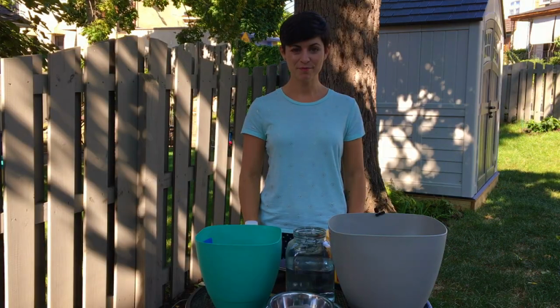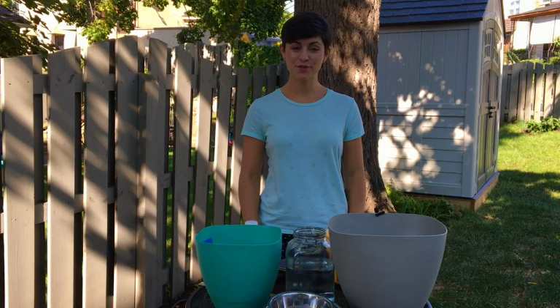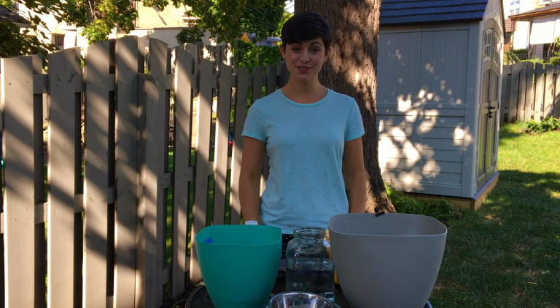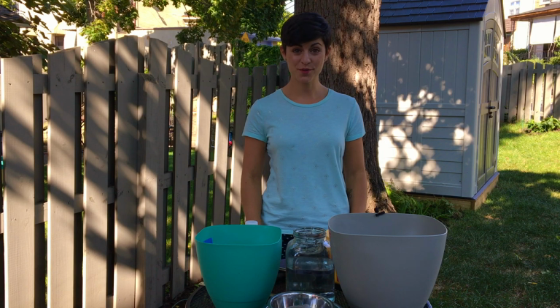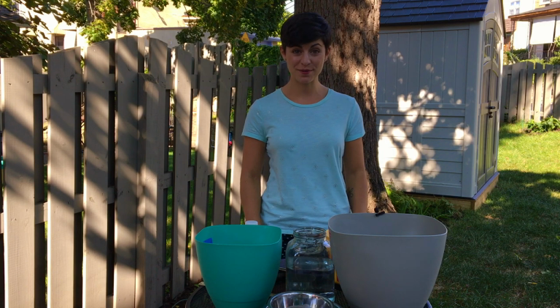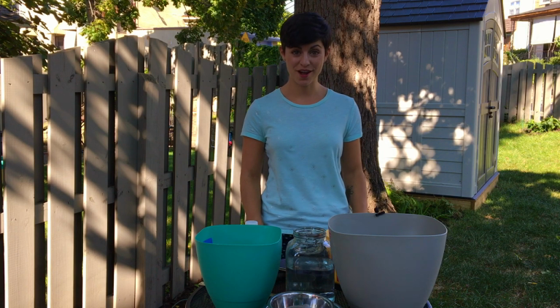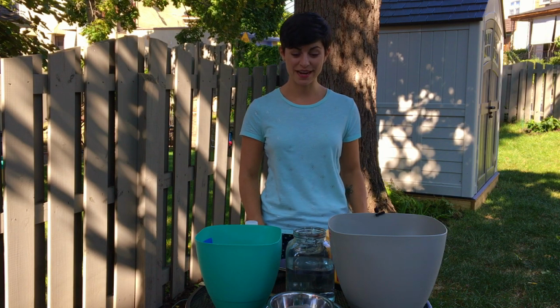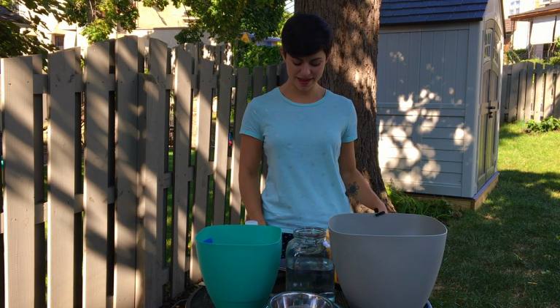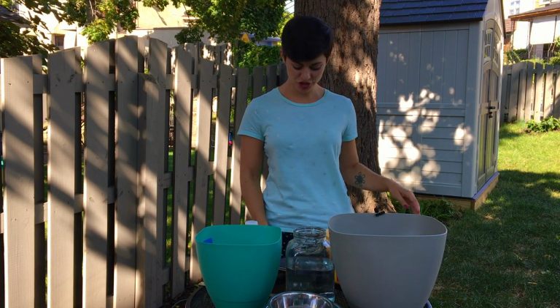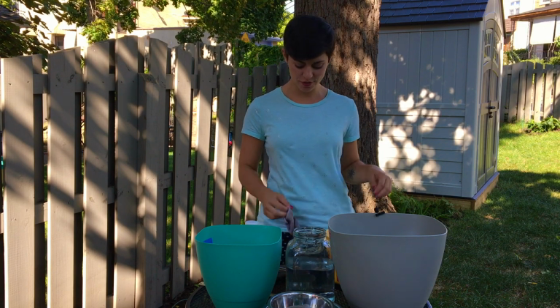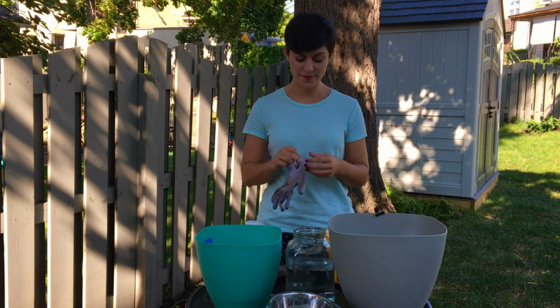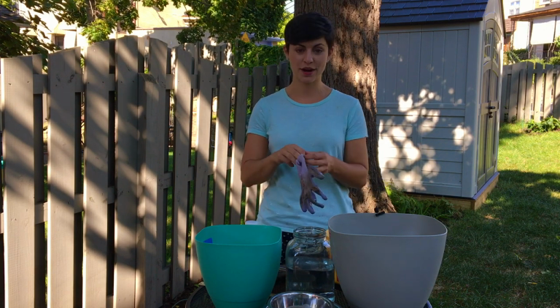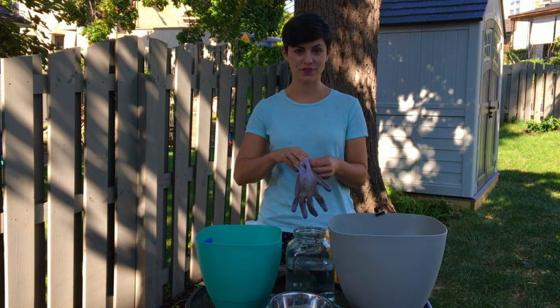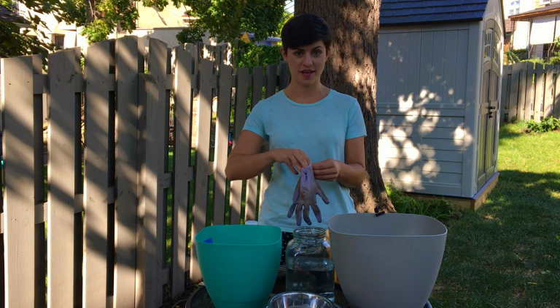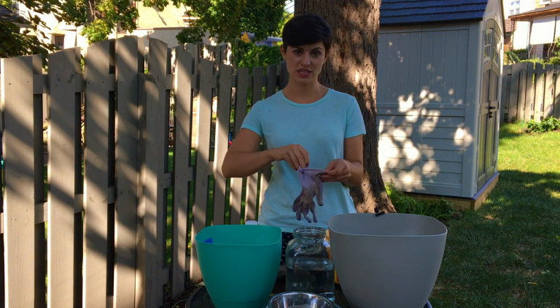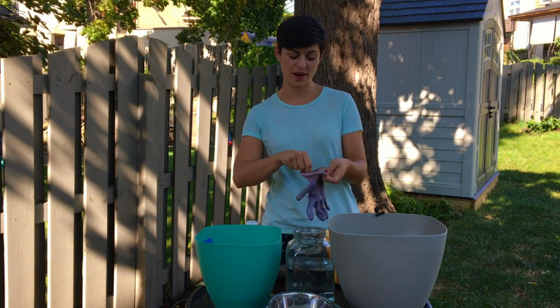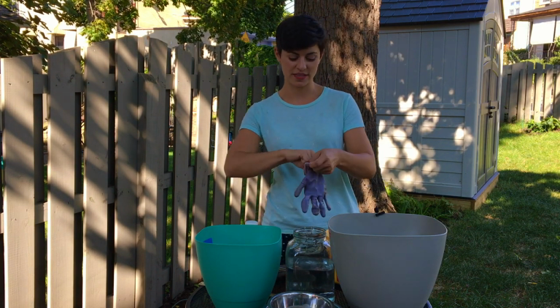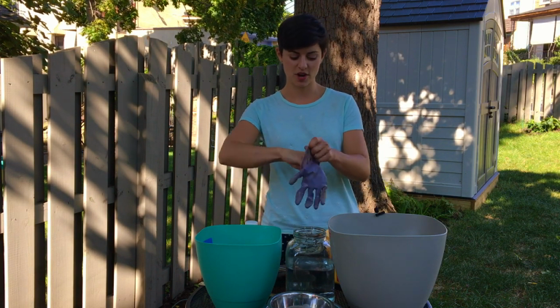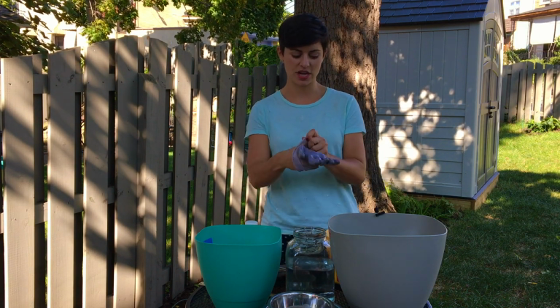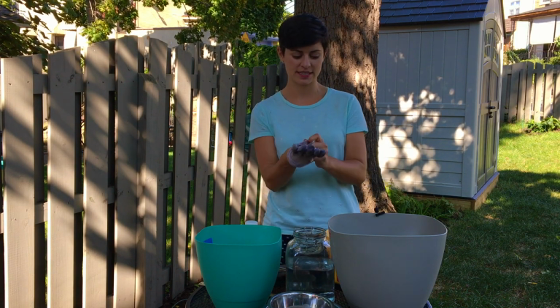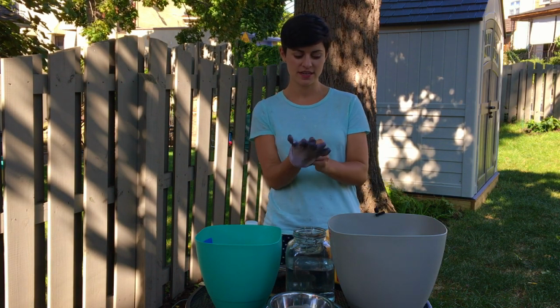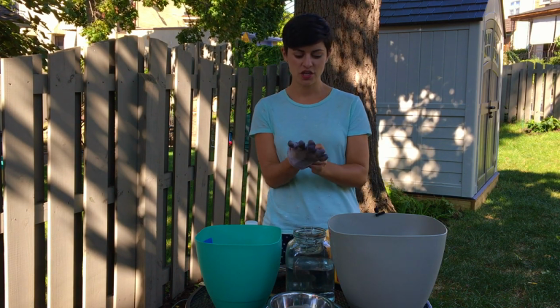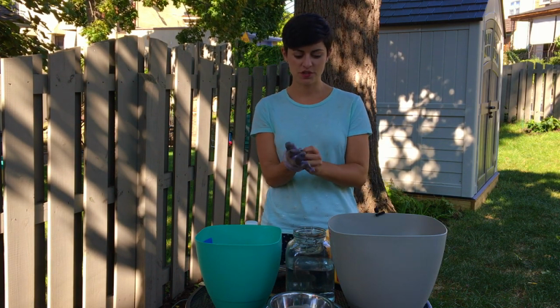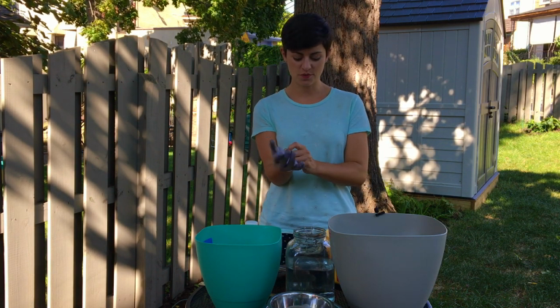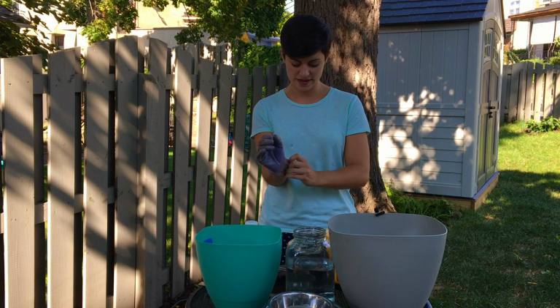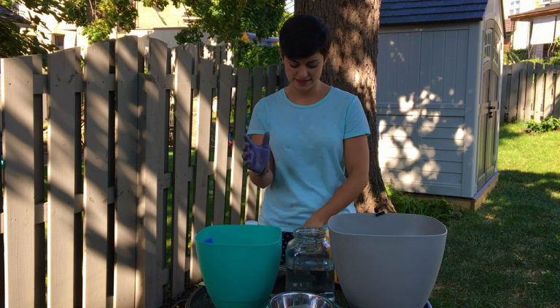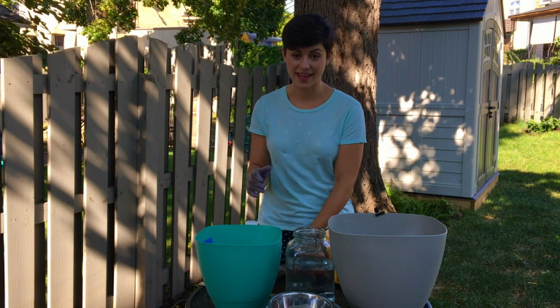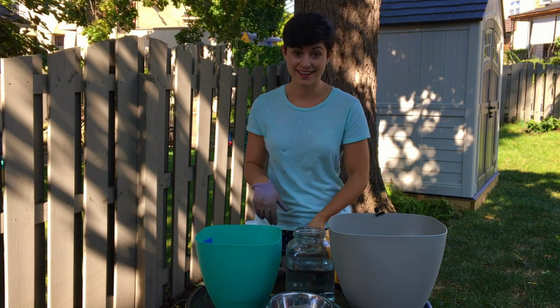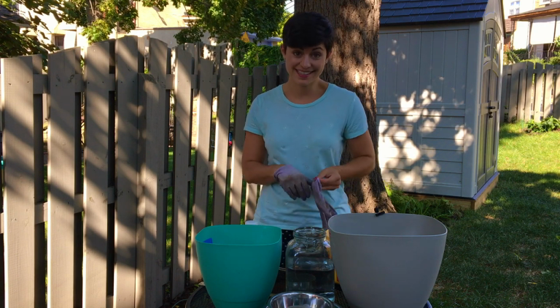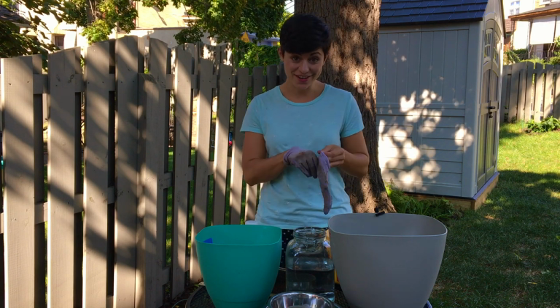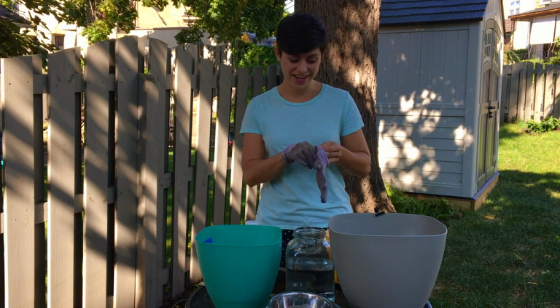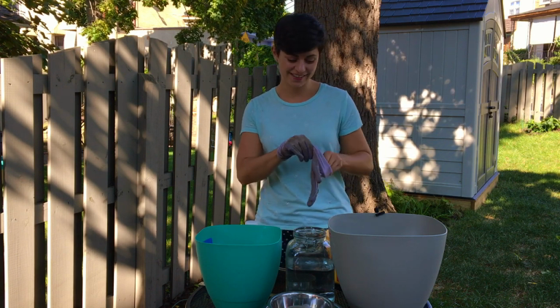Before you start working with concrete, make sure that you have a pair of gloves to wear for this project. You don't want that getting stuck on your hands.